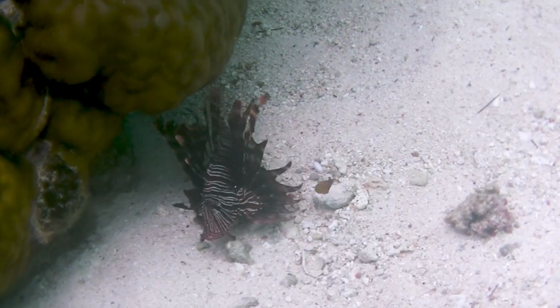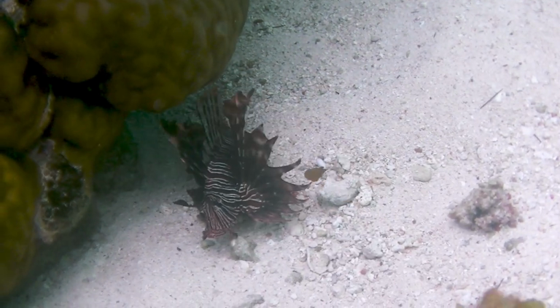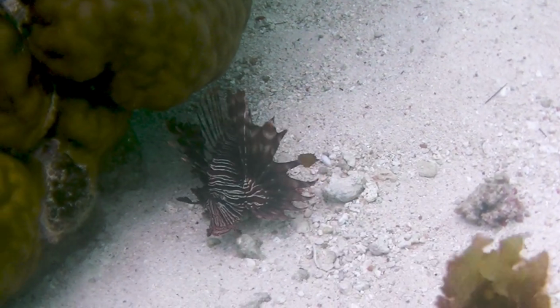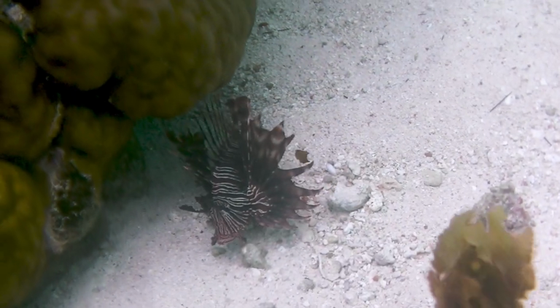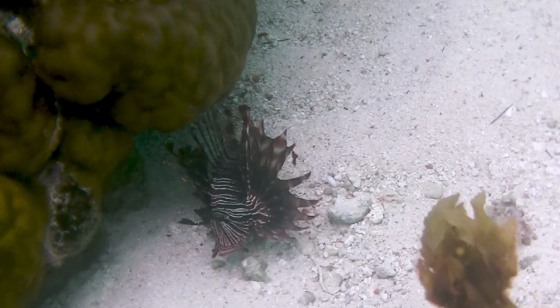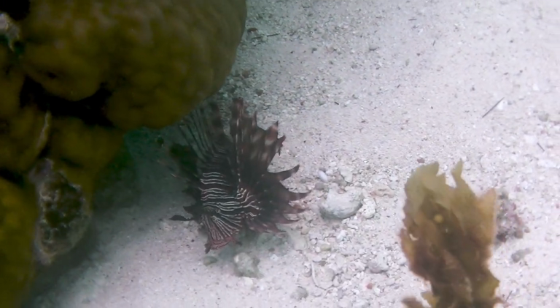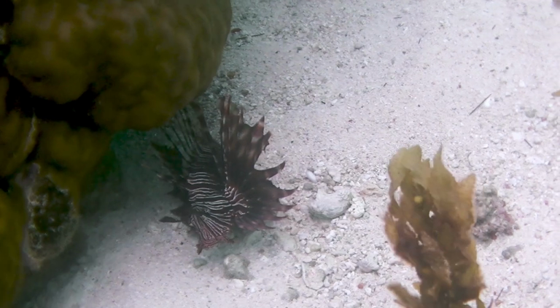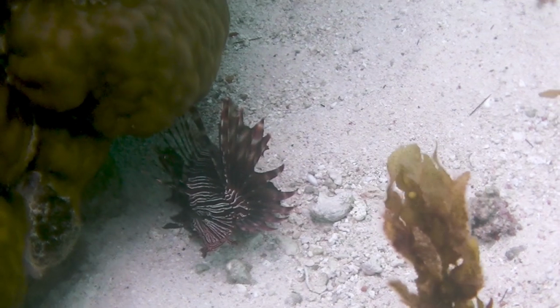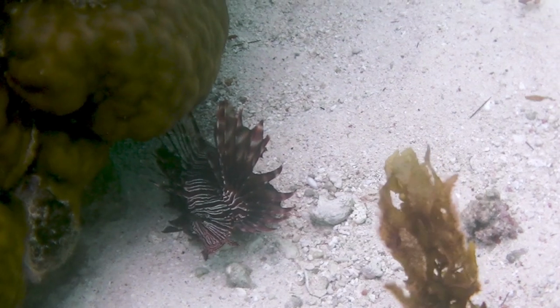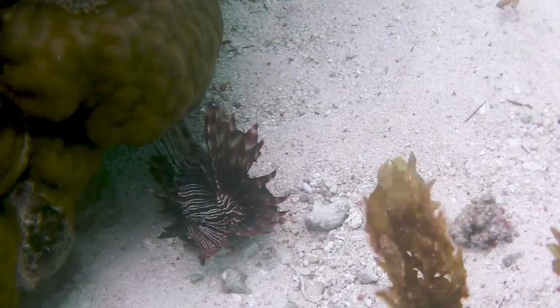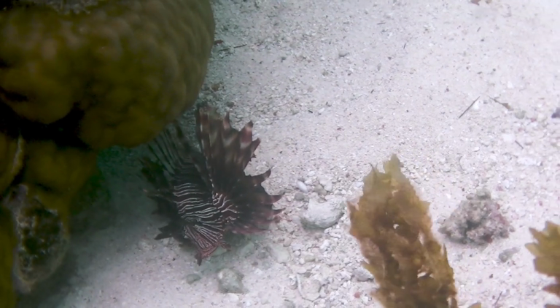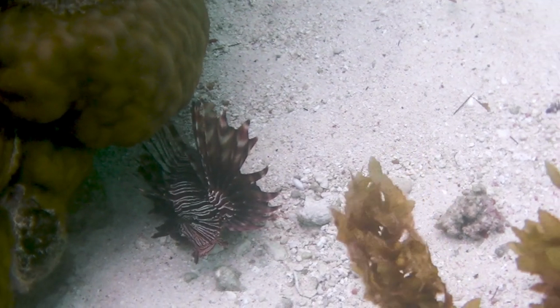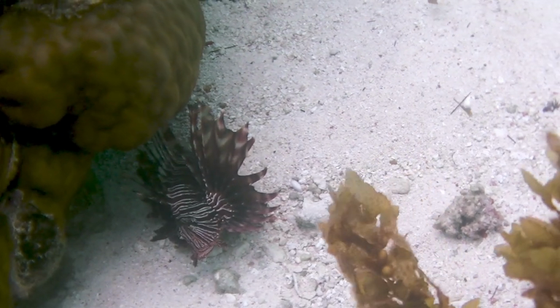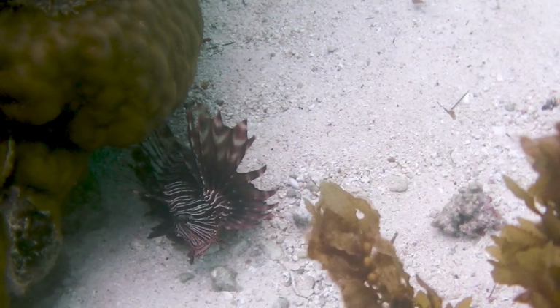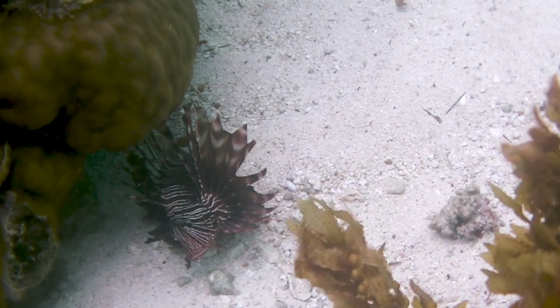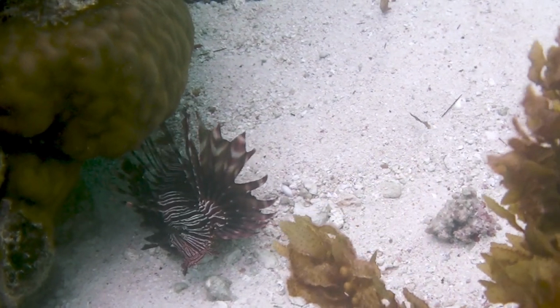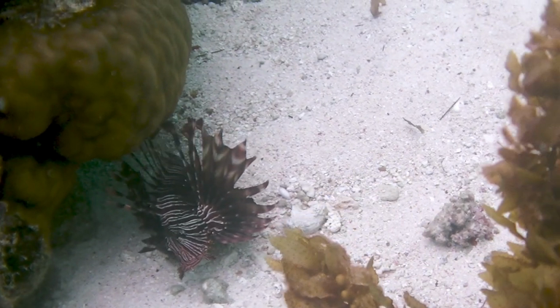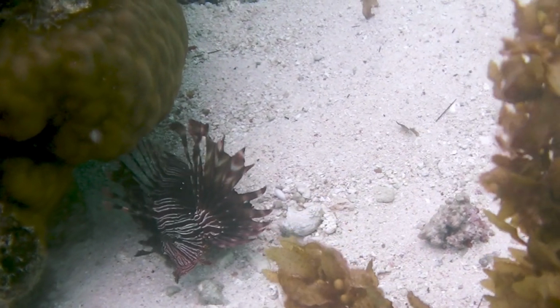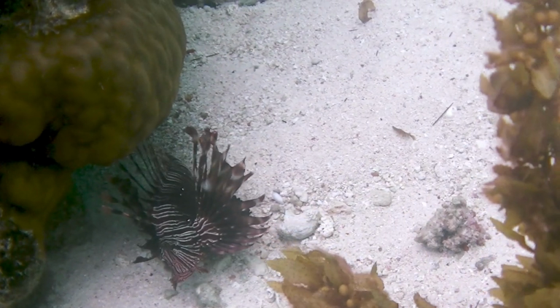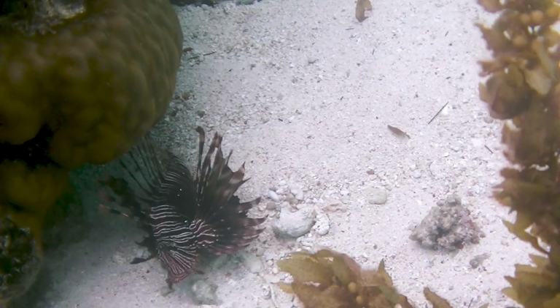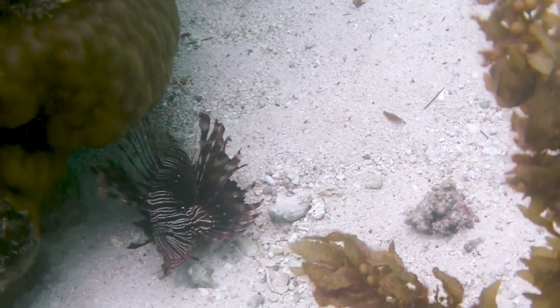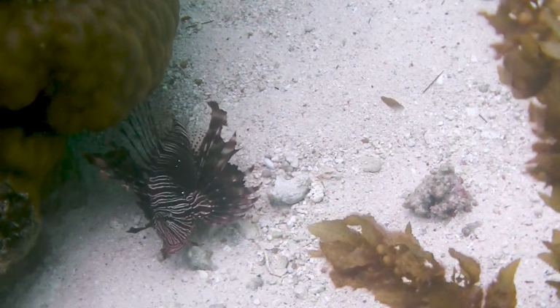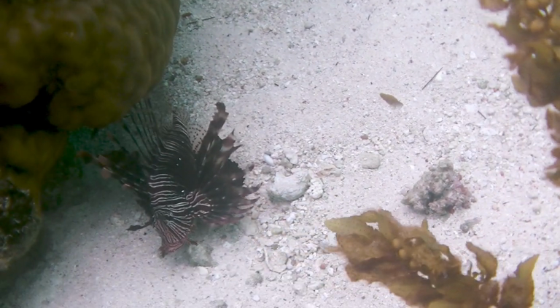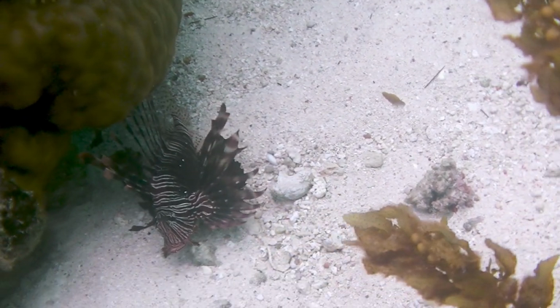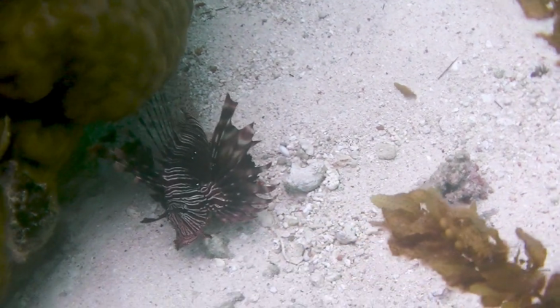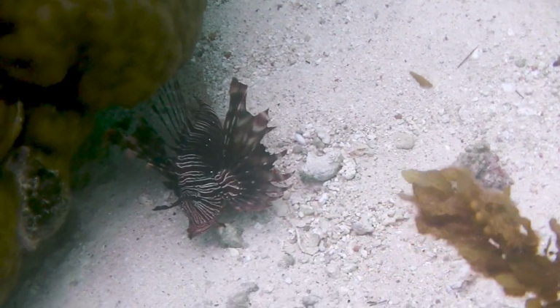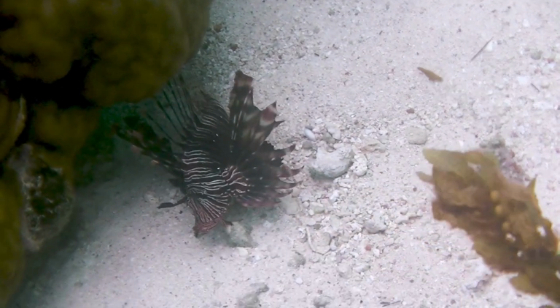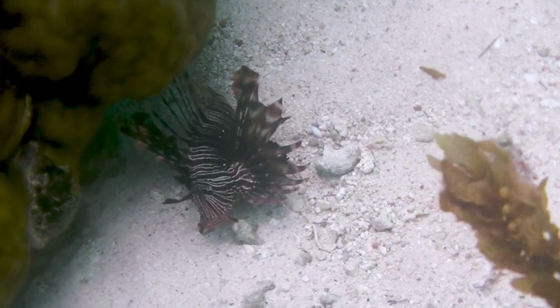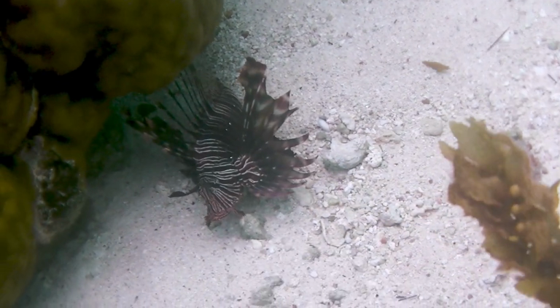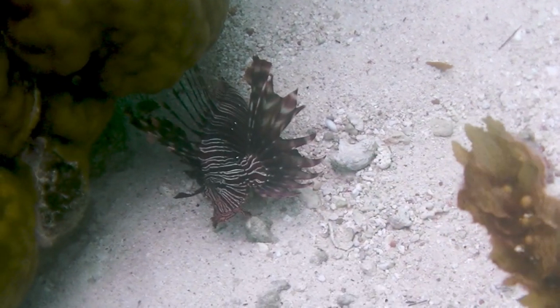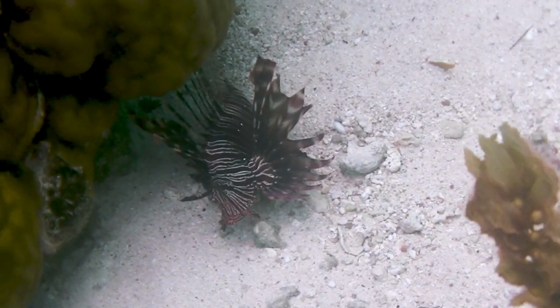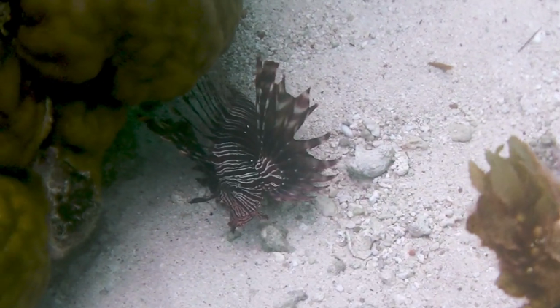In addition to fish, lionfish are eager eaters of crustaceans, mollusks, and echinoderms.